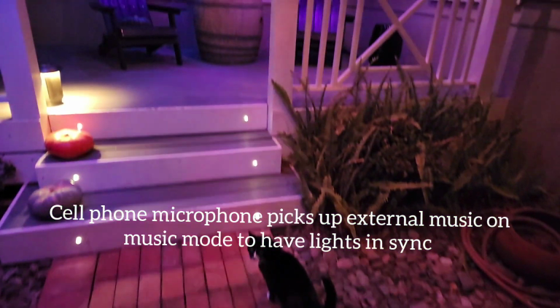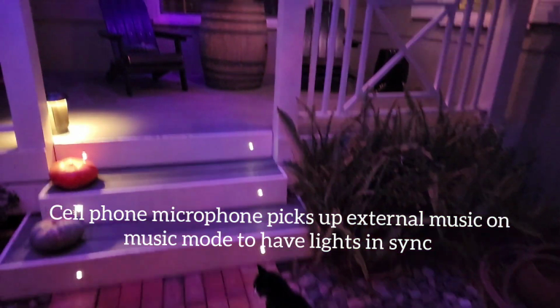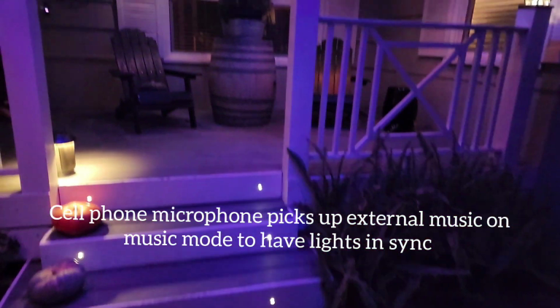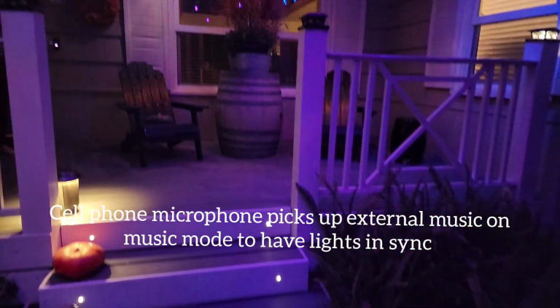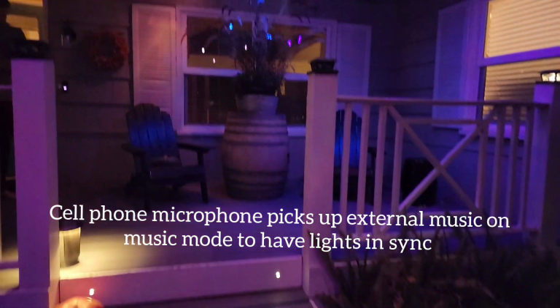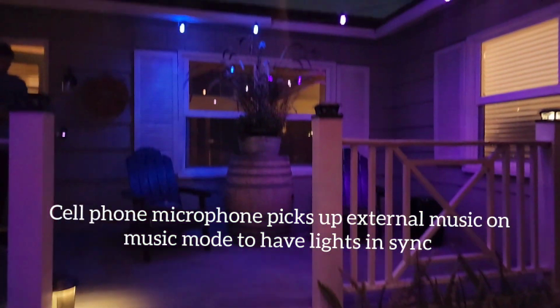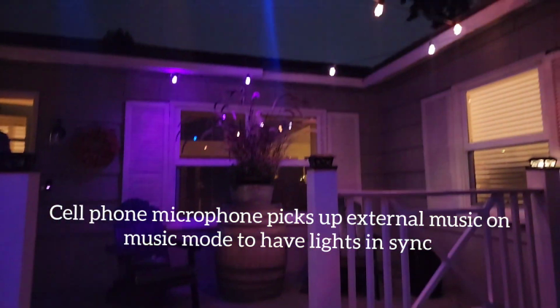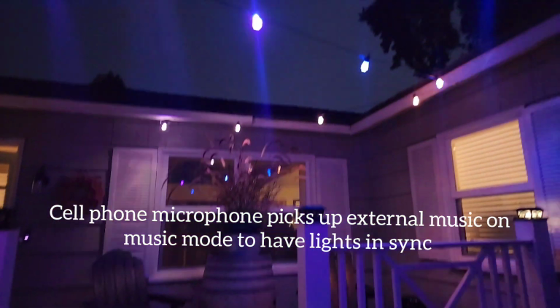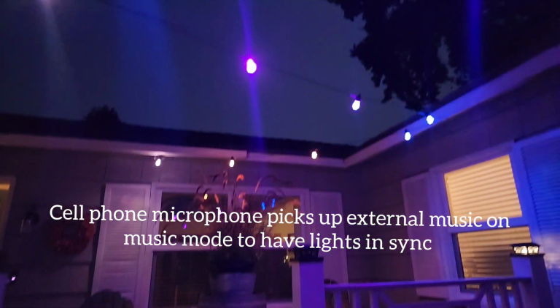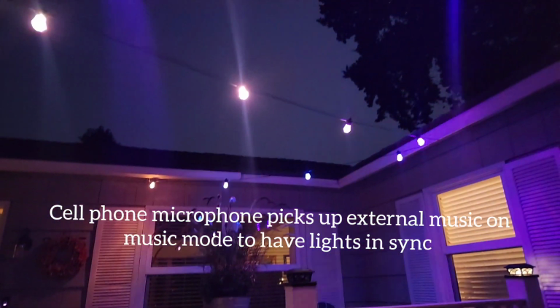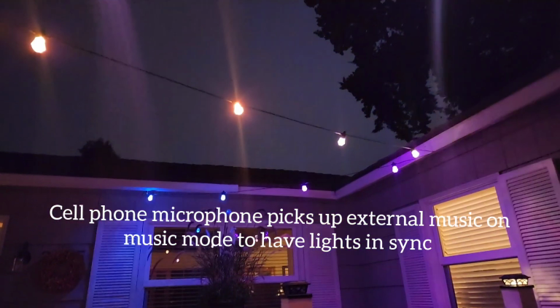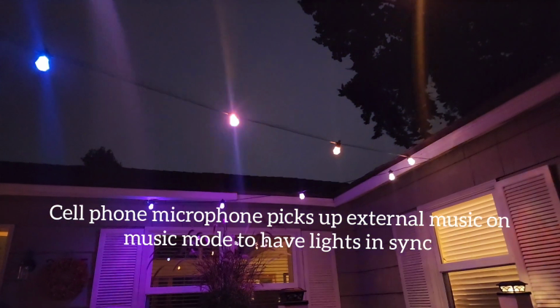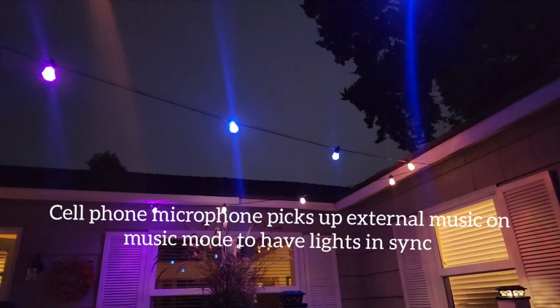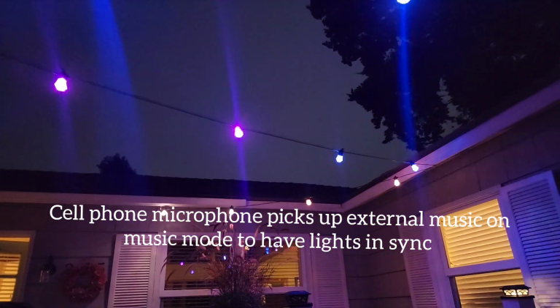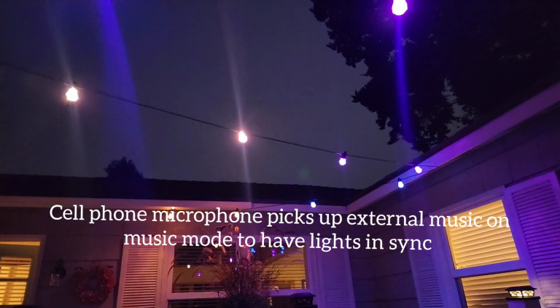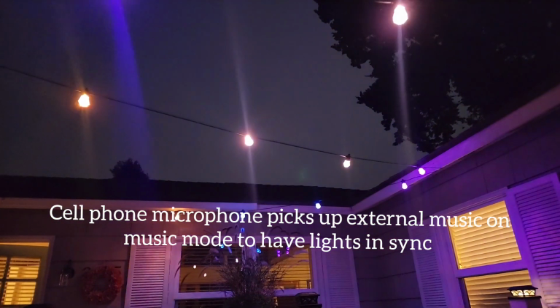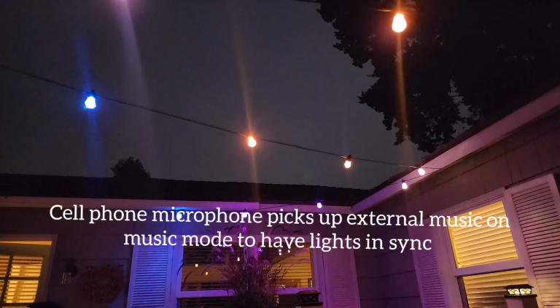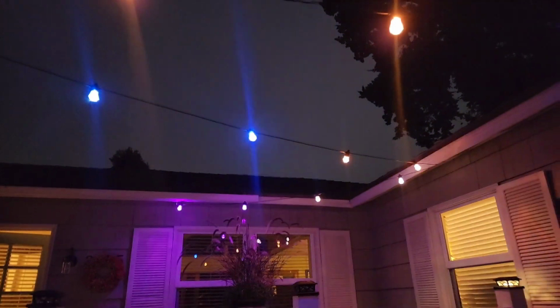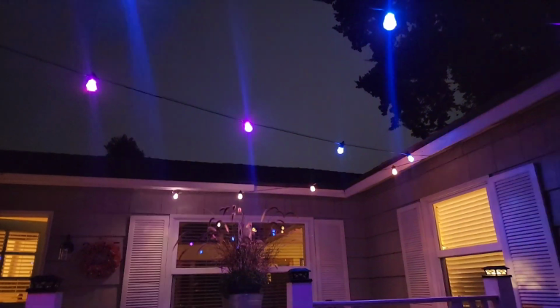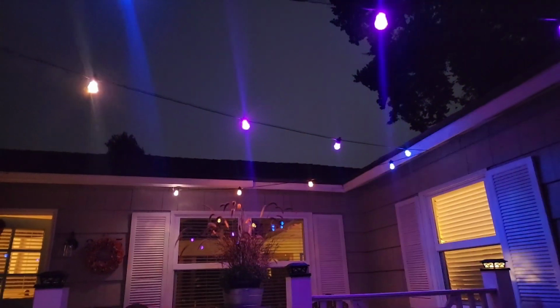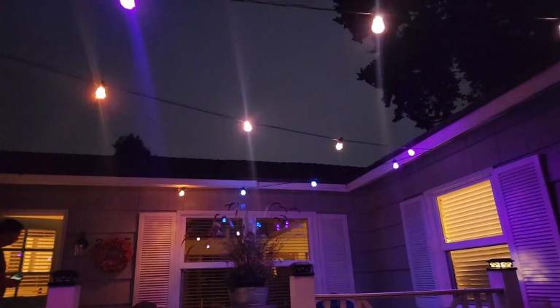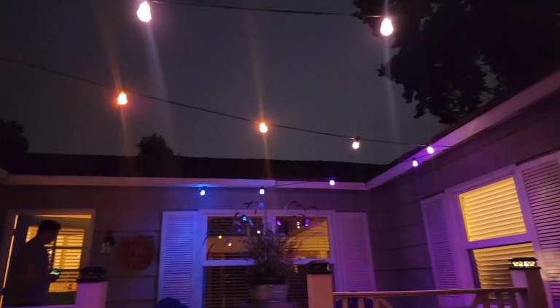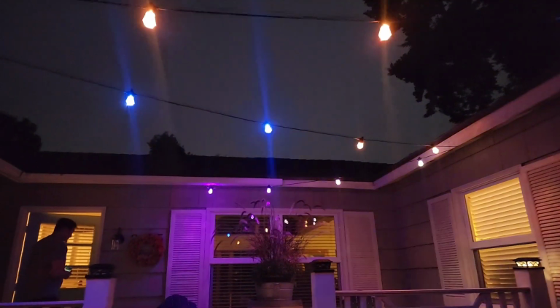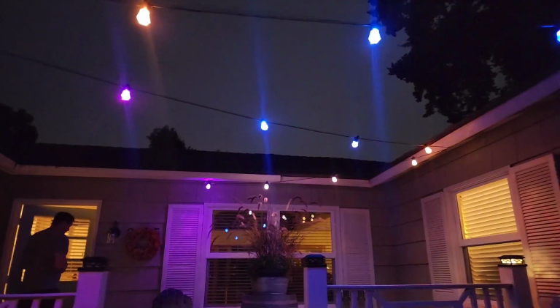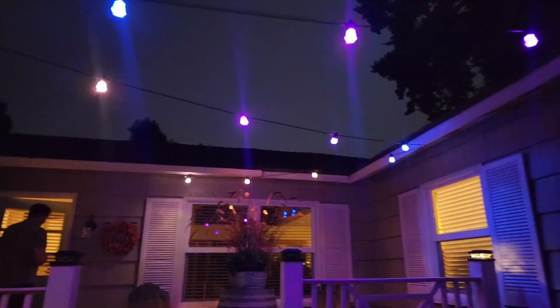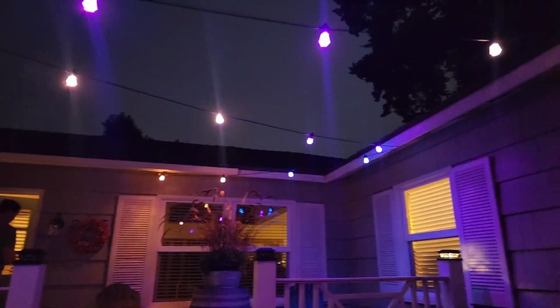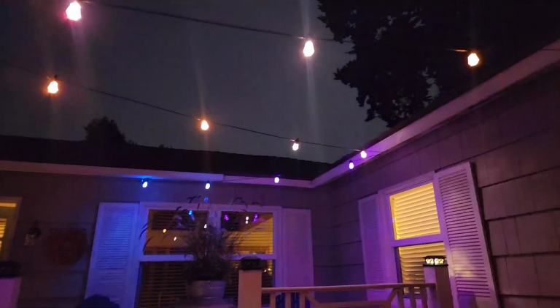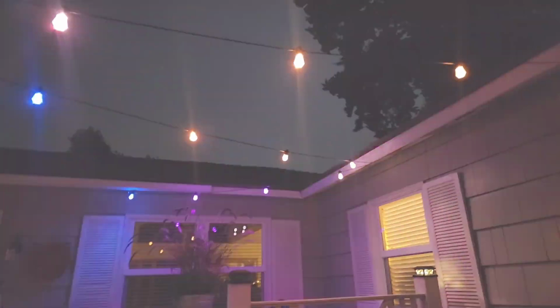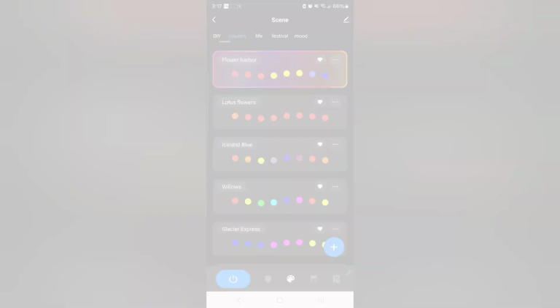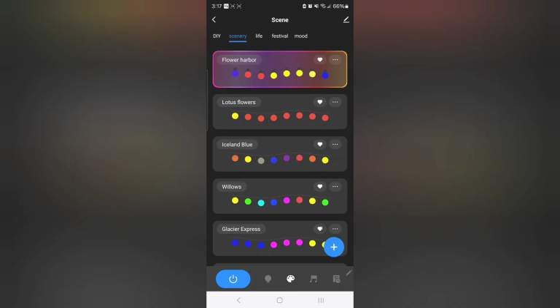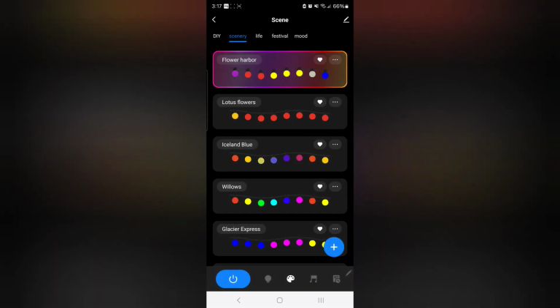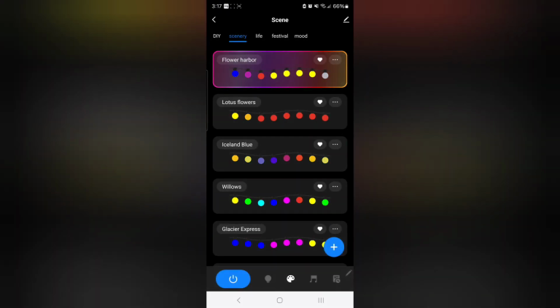Another fun thing with the app is that the lights can connect and sync with music that it picks up via the microphone on my phone.